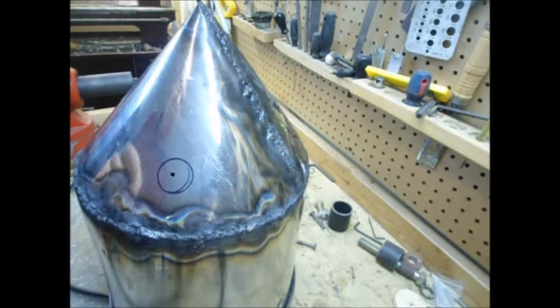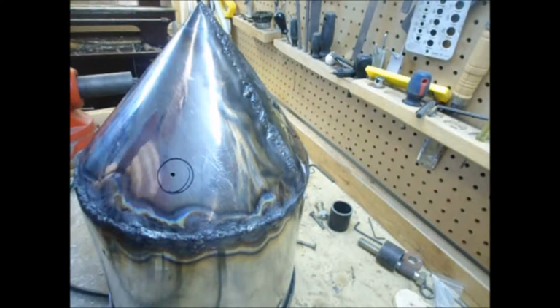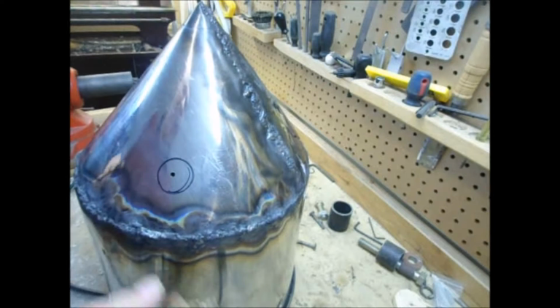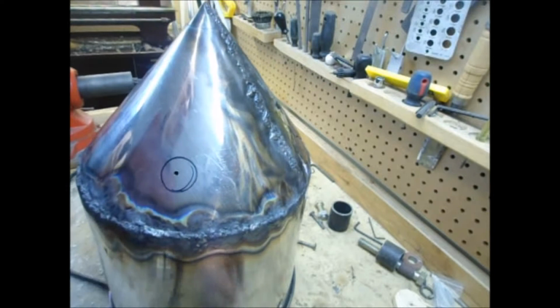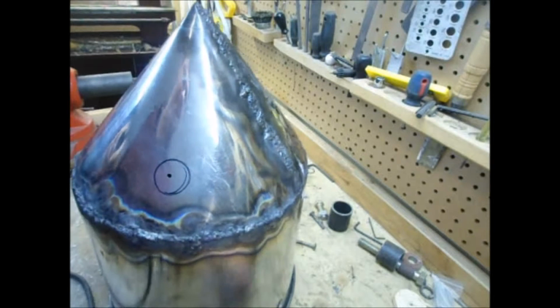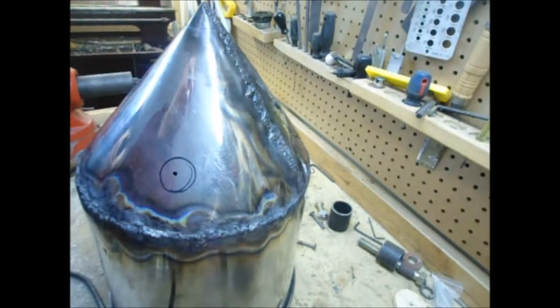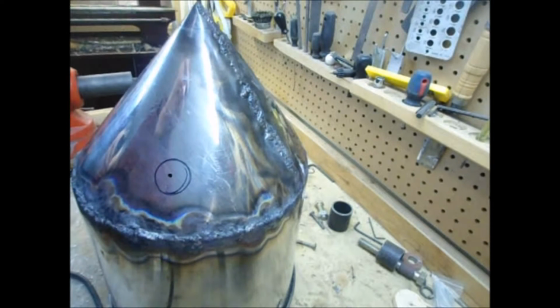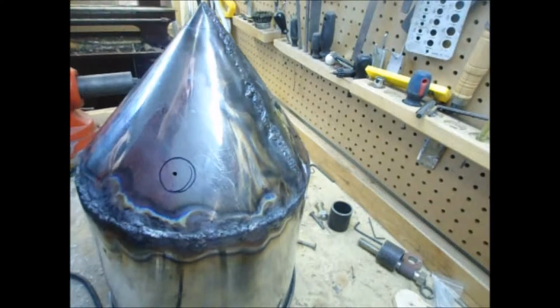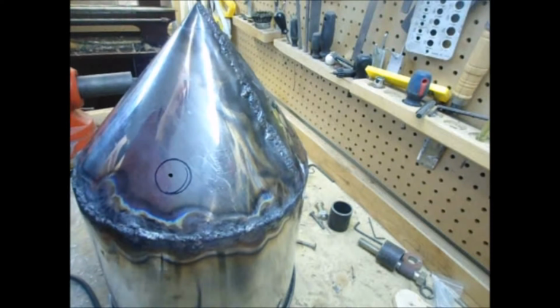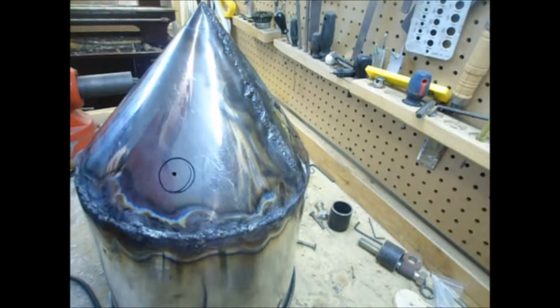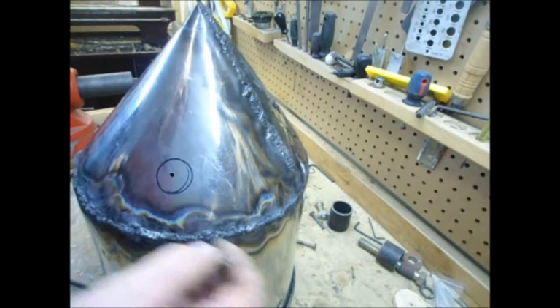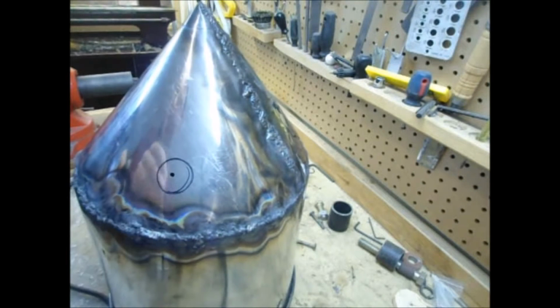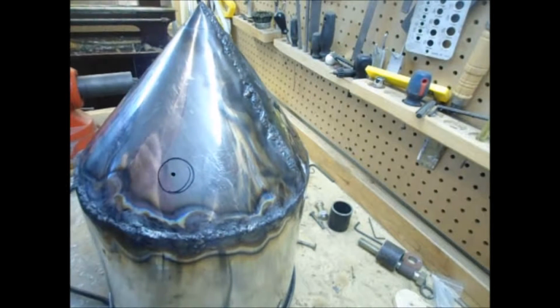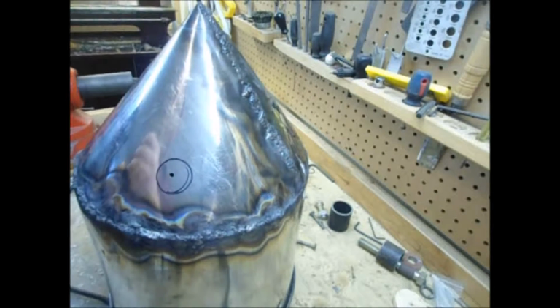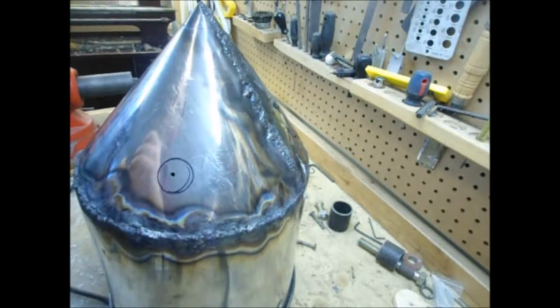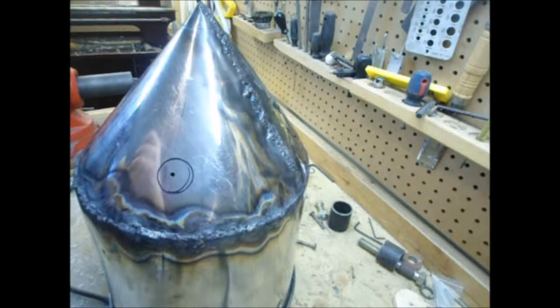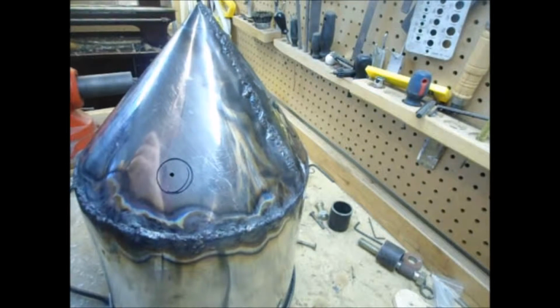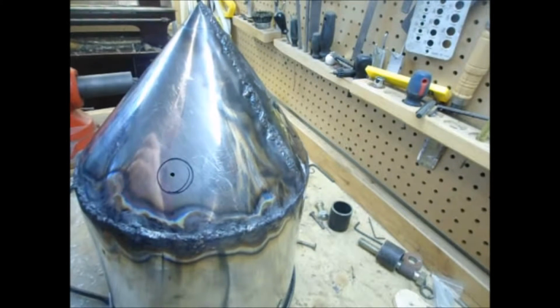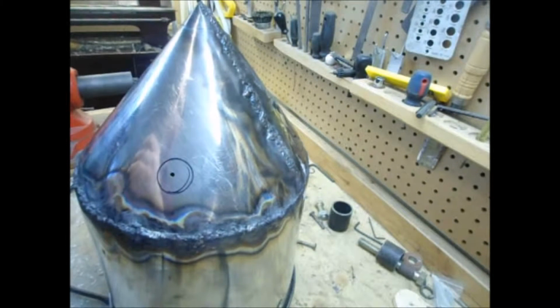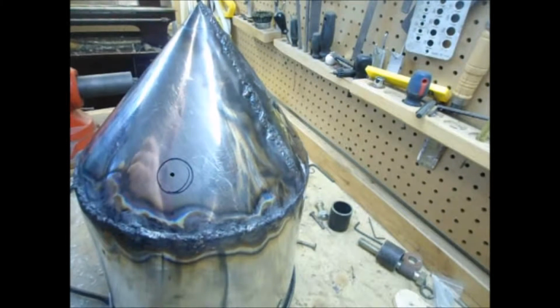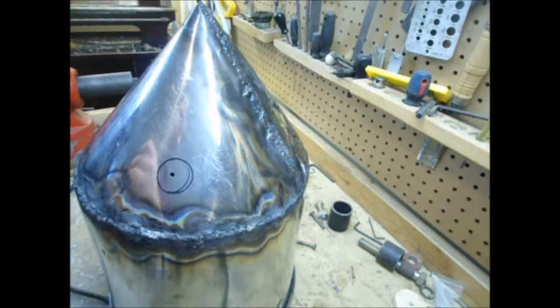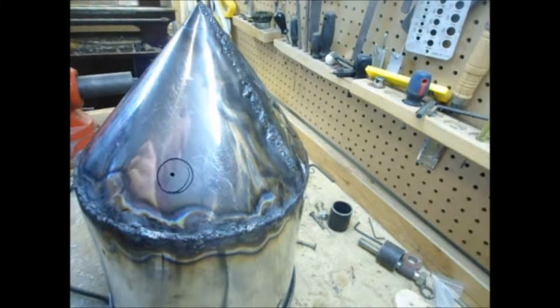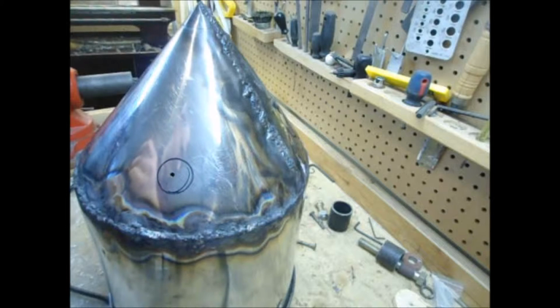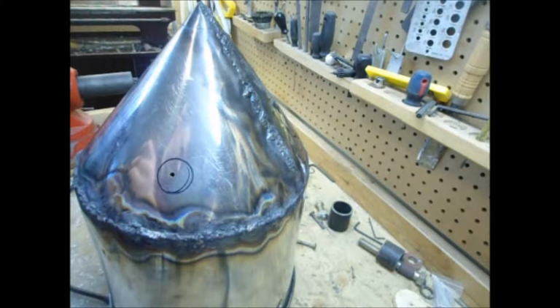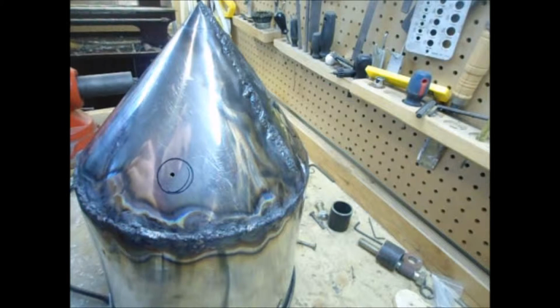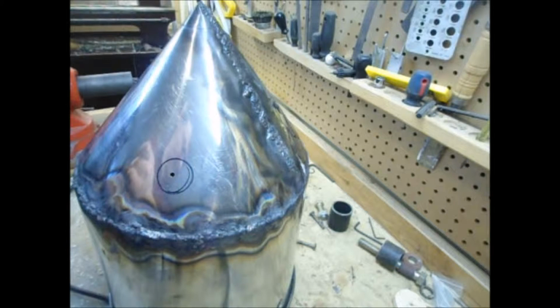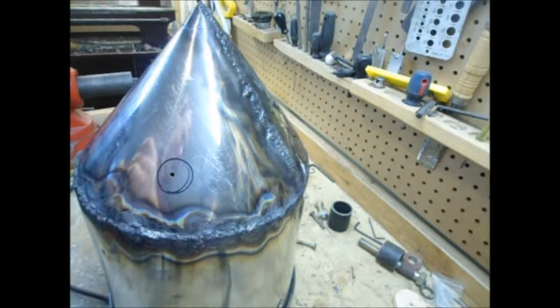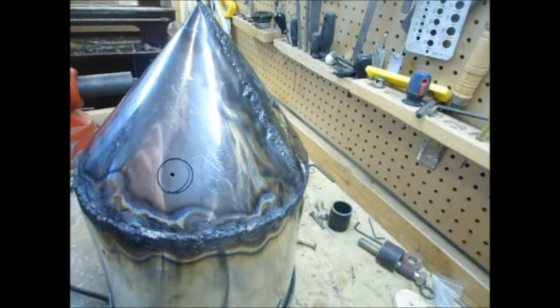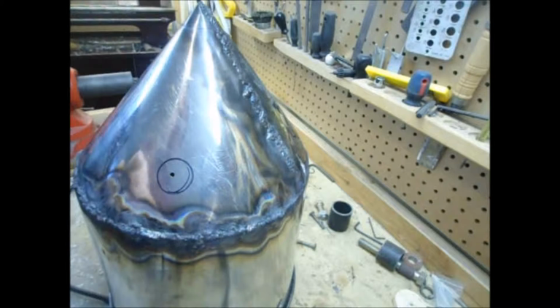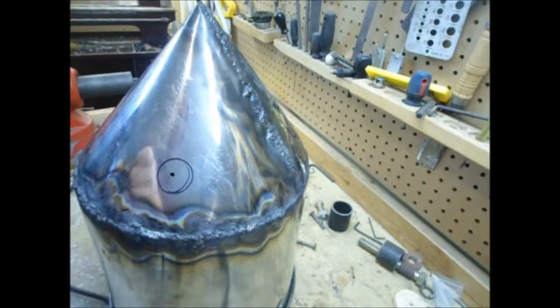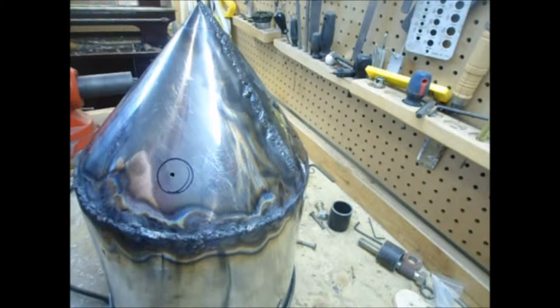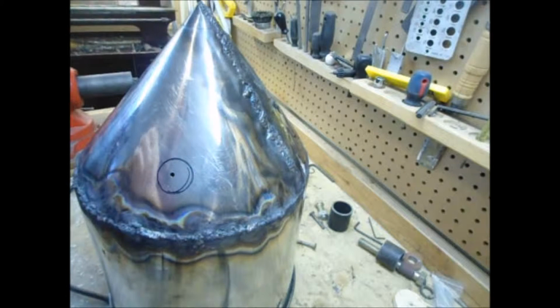We're going to move that up. I'm going to do a ¼ inch drill bit.